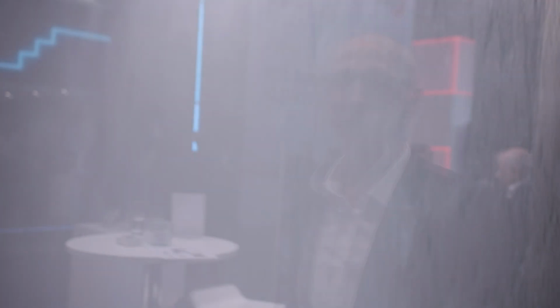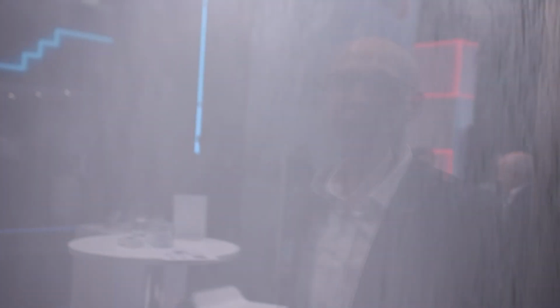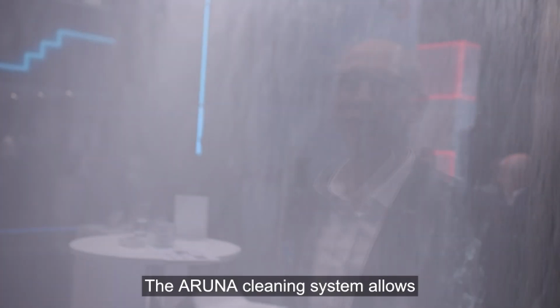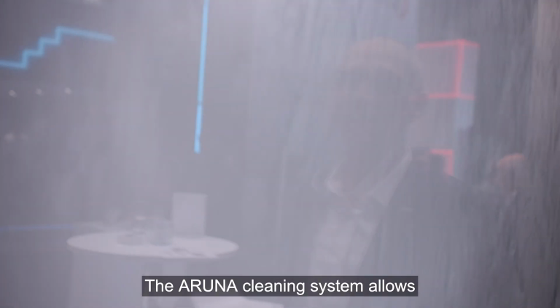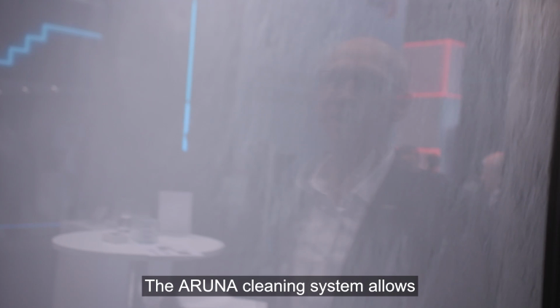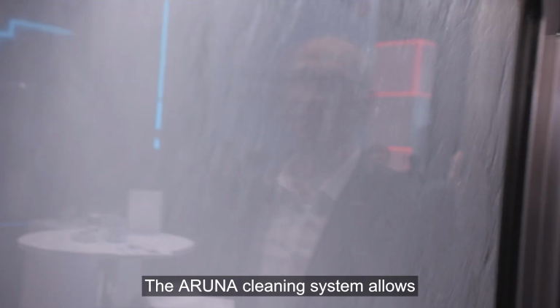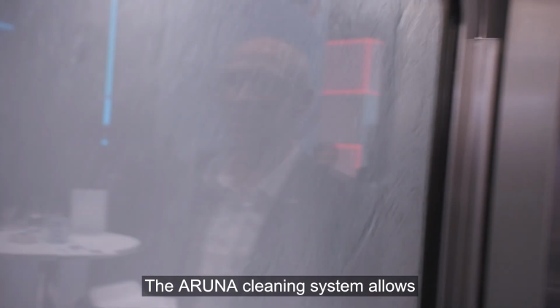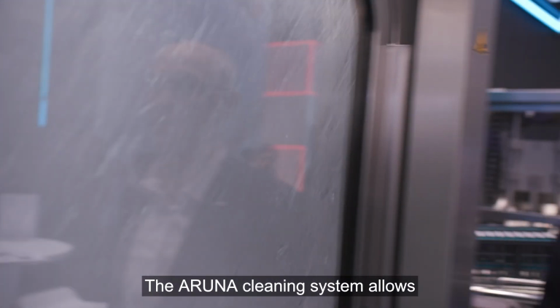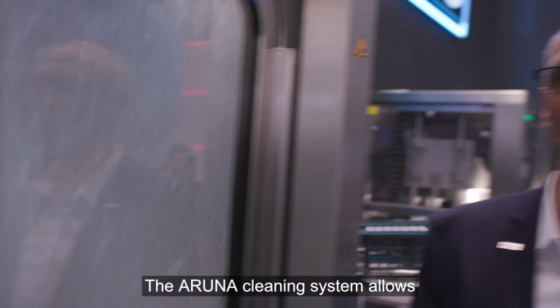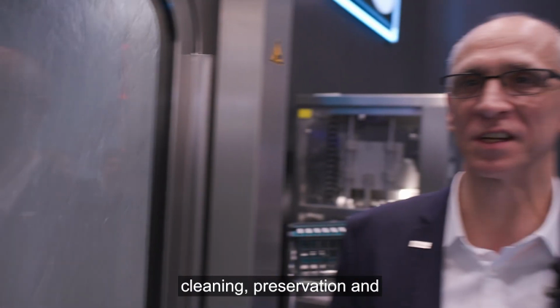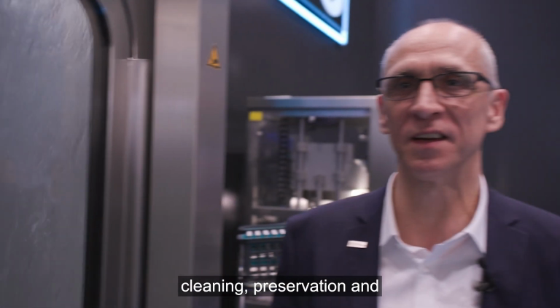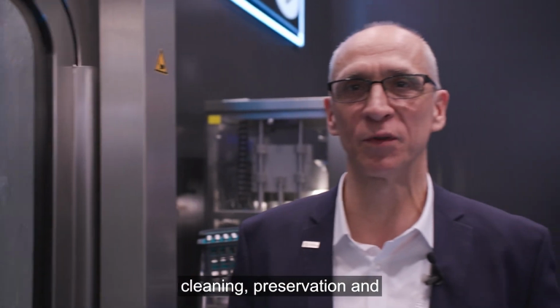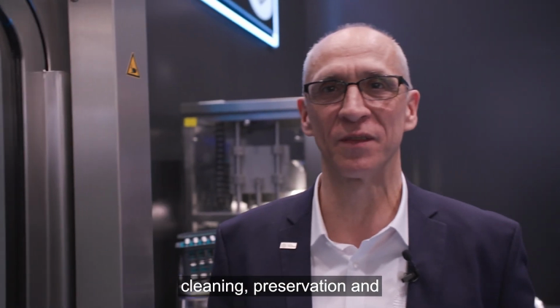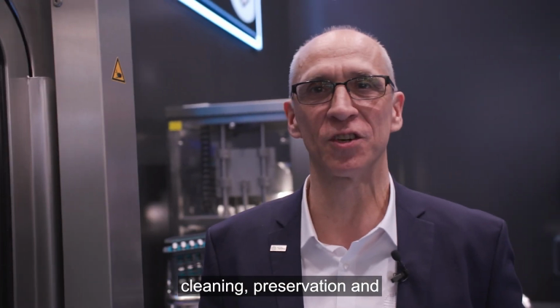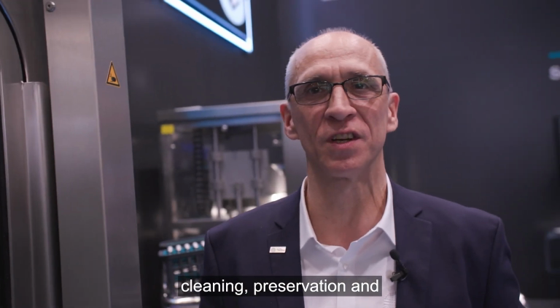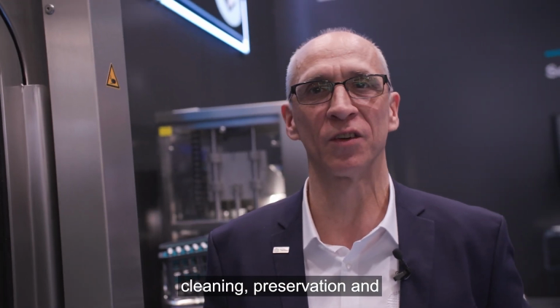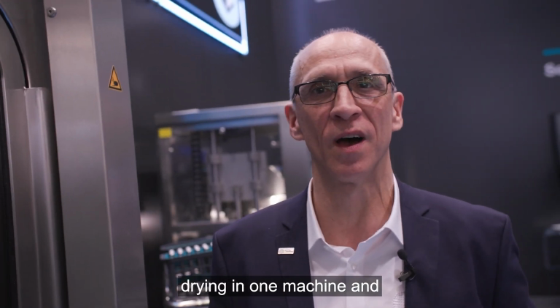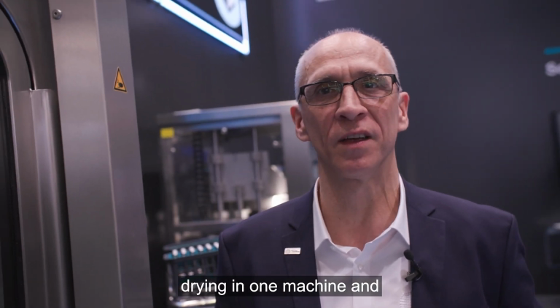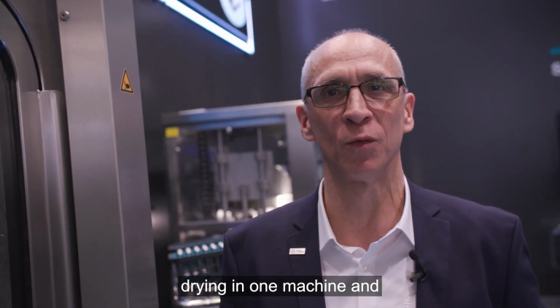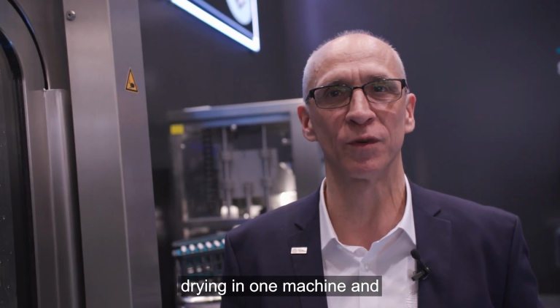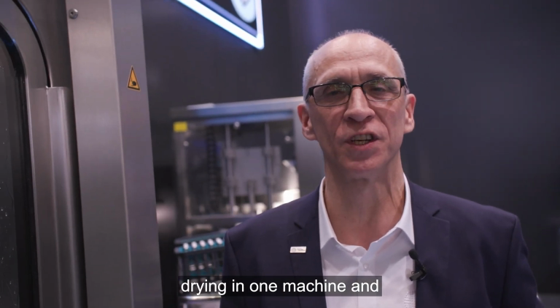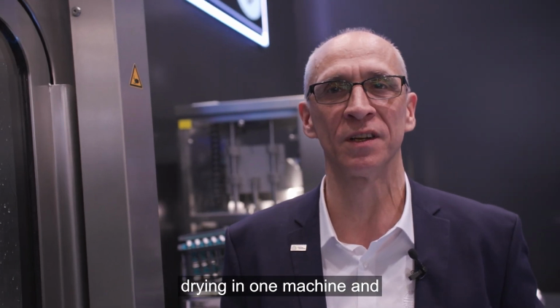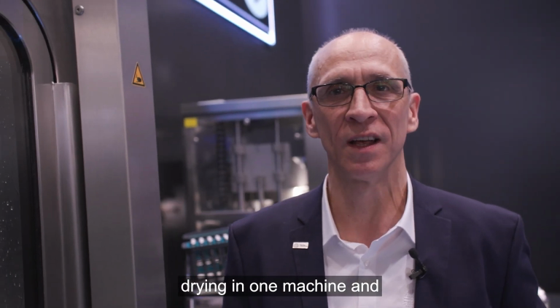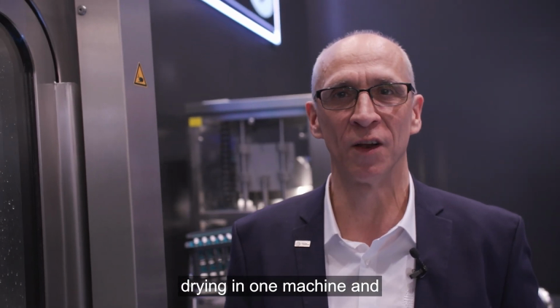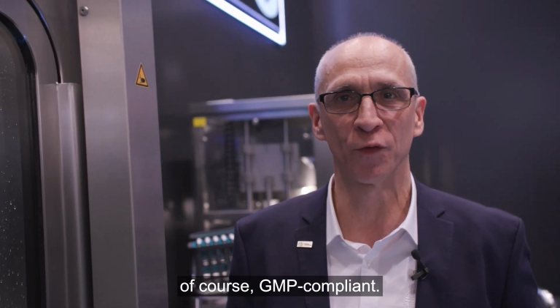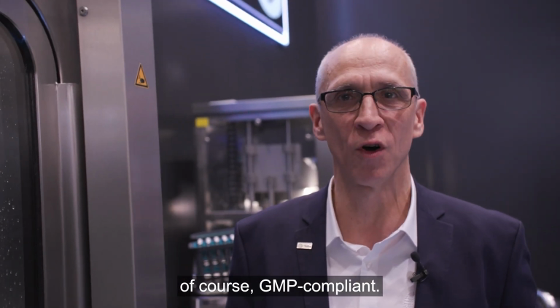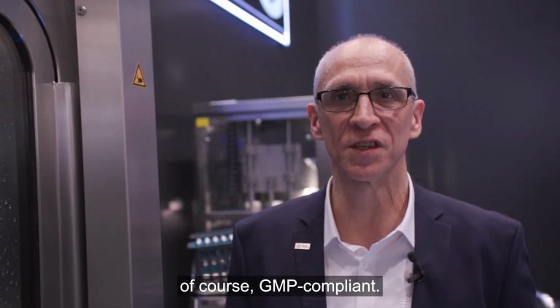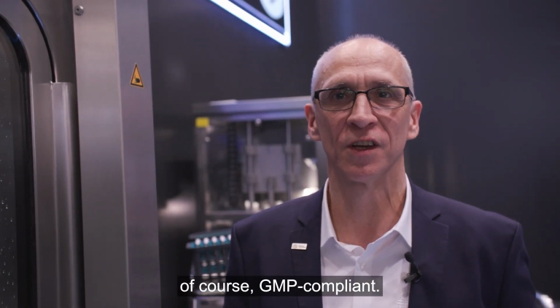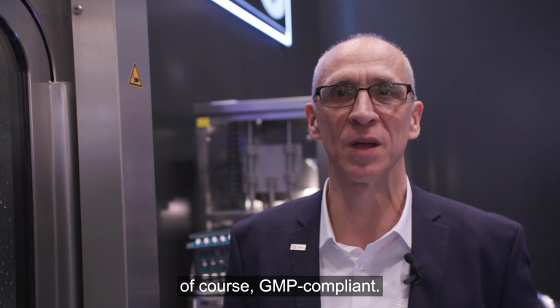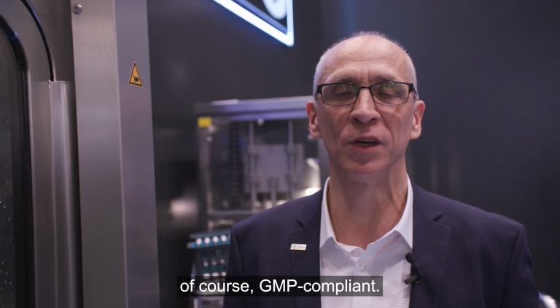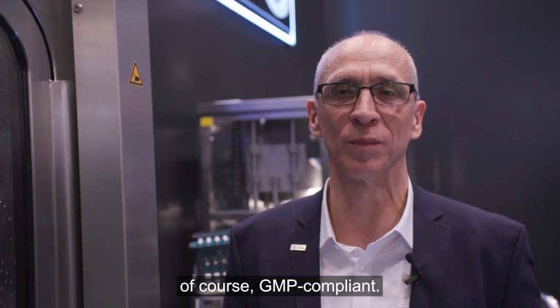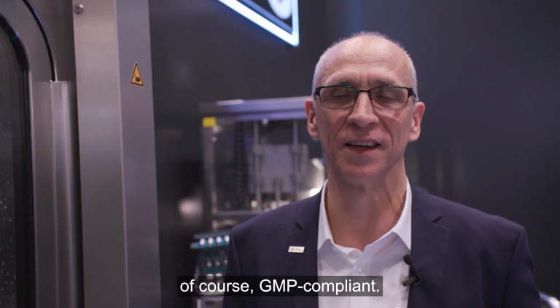The RUNA cleaning system allows cleaning, preservation and drying in one machine and, of course, GMP compliant.